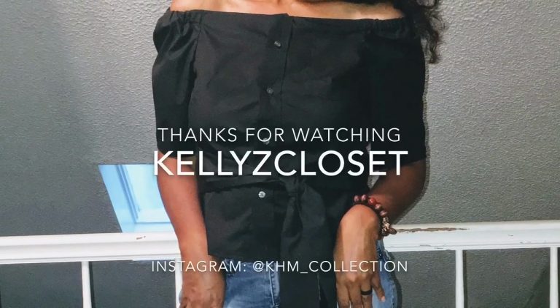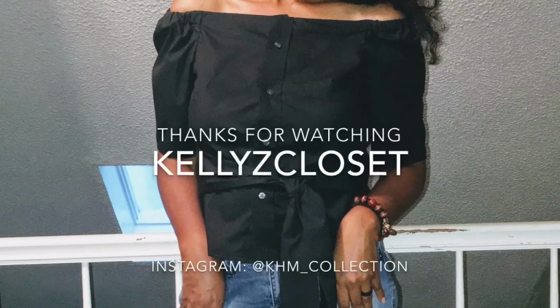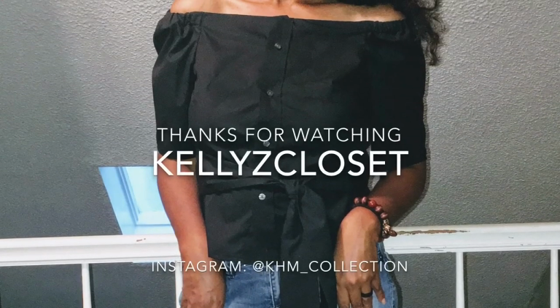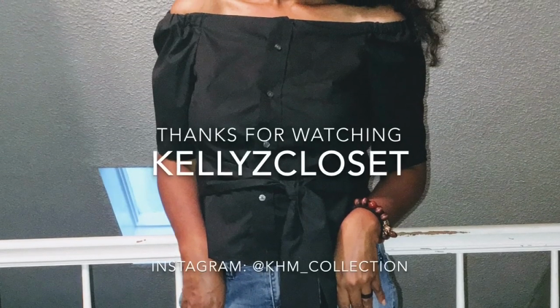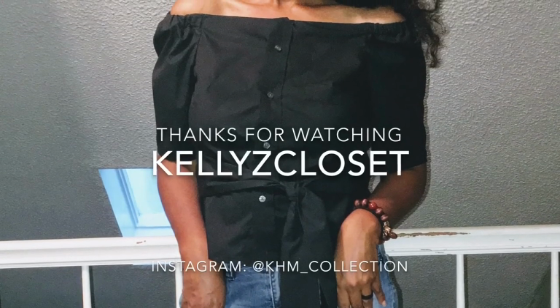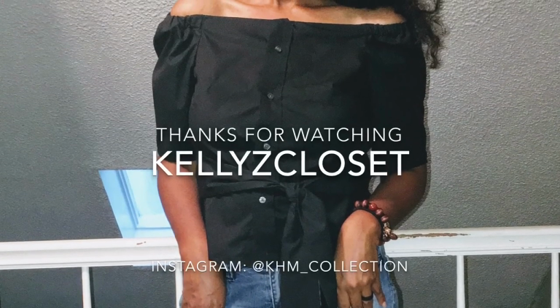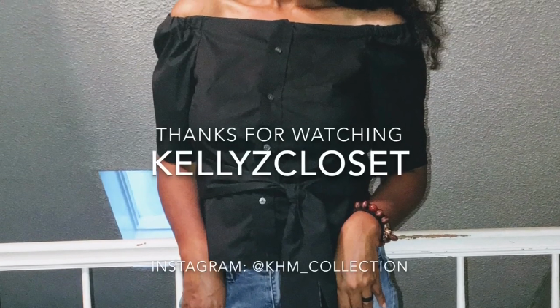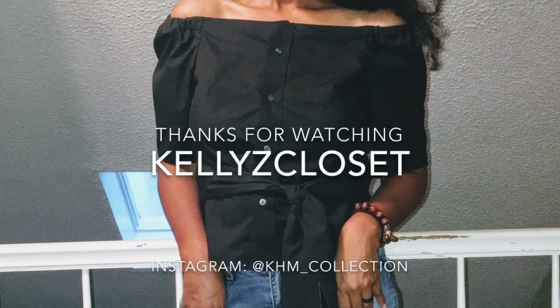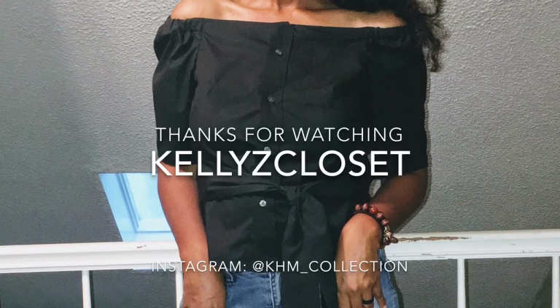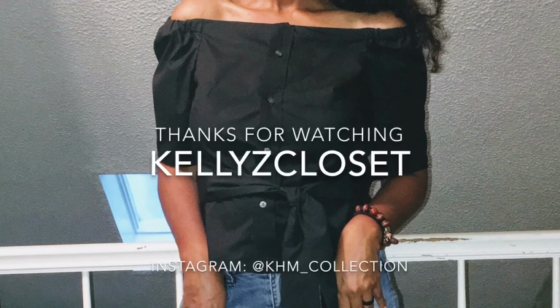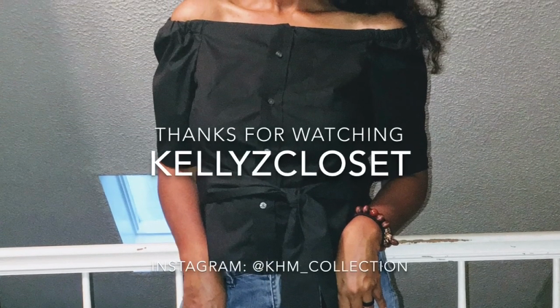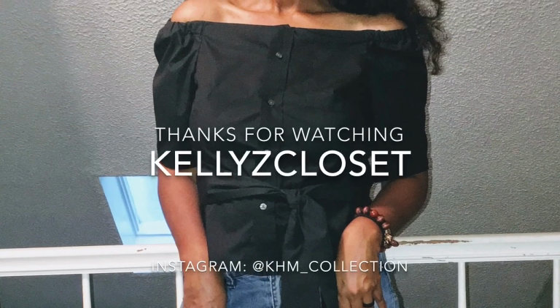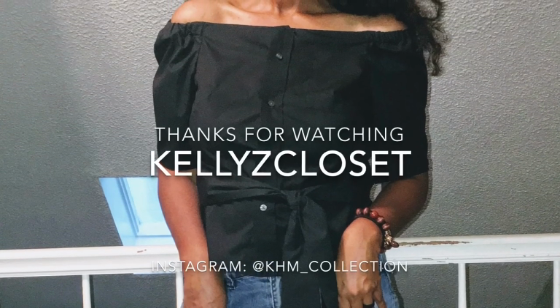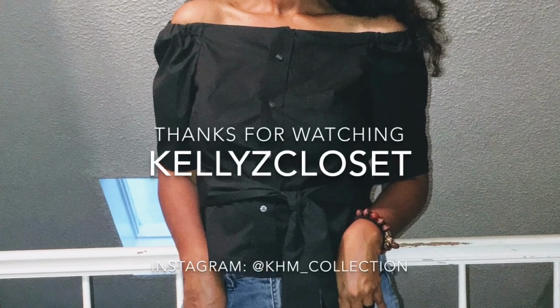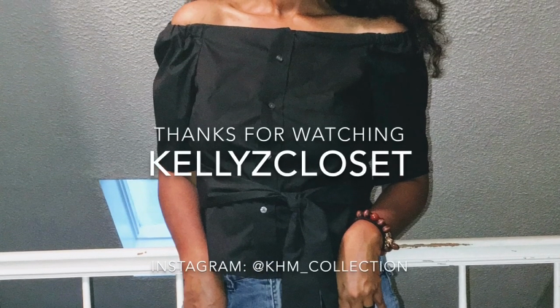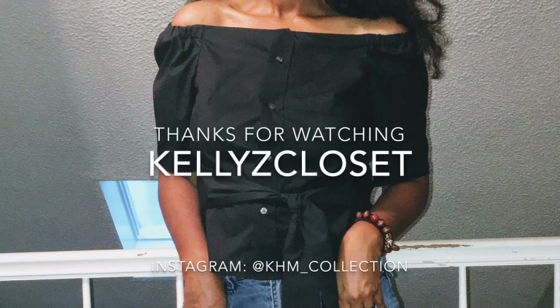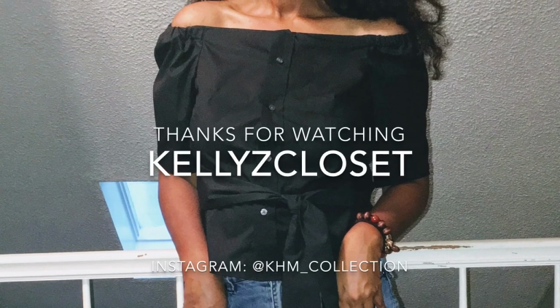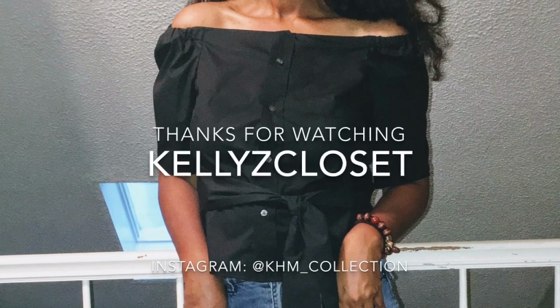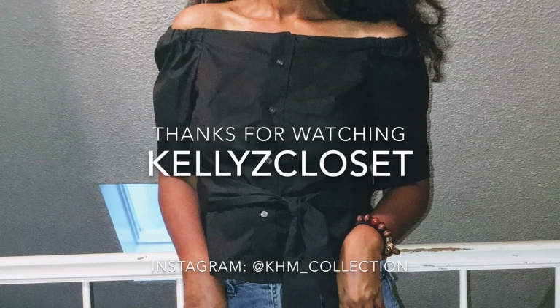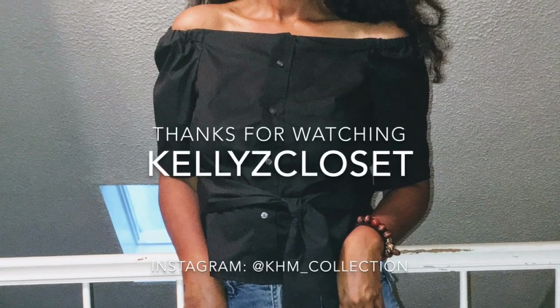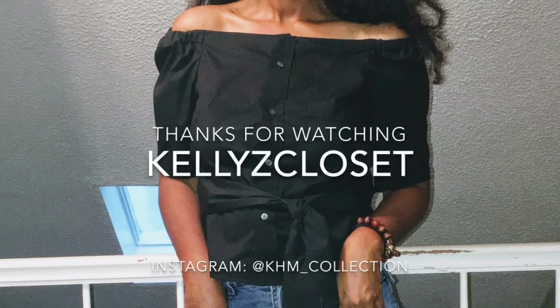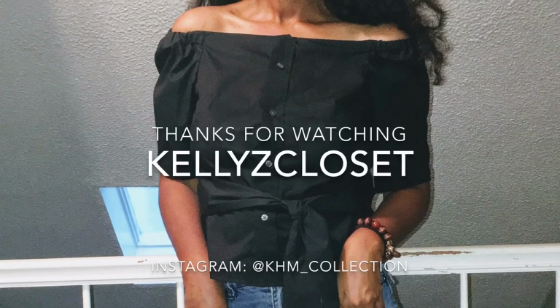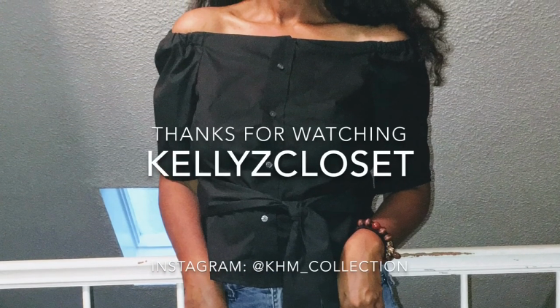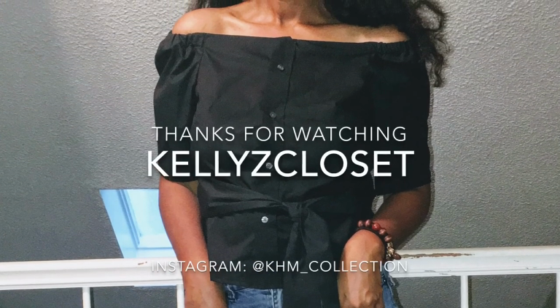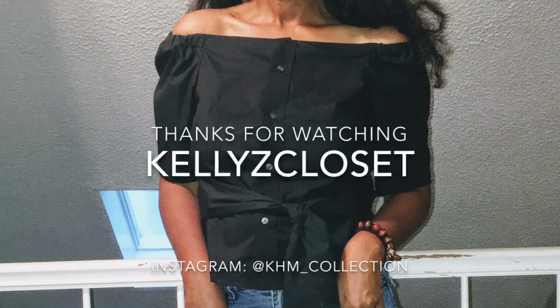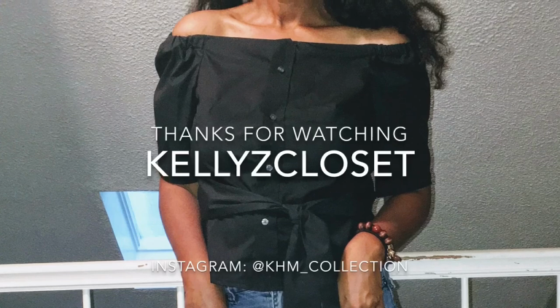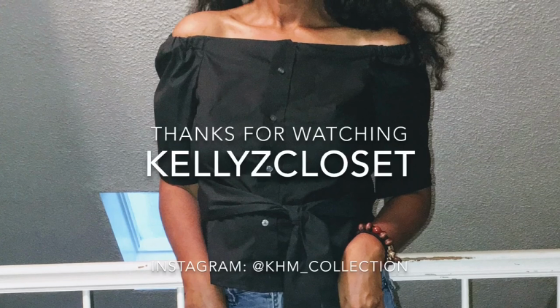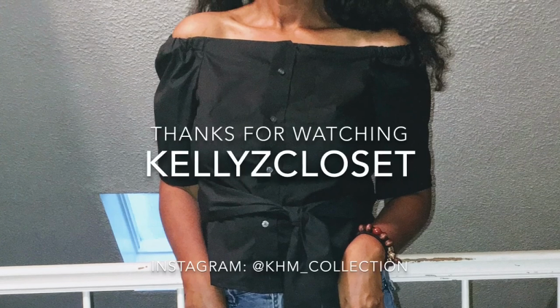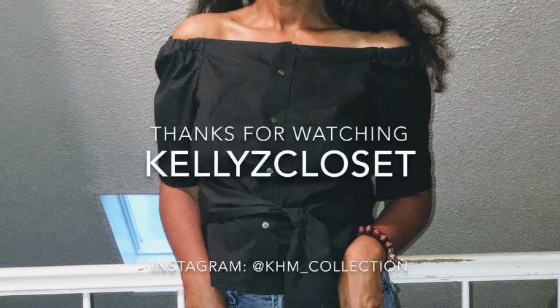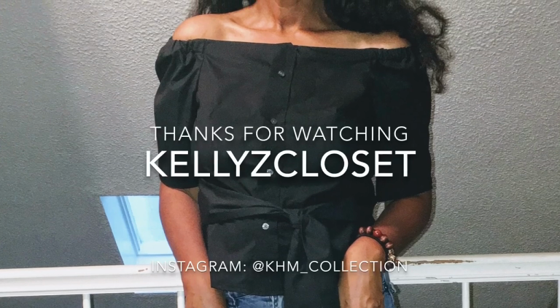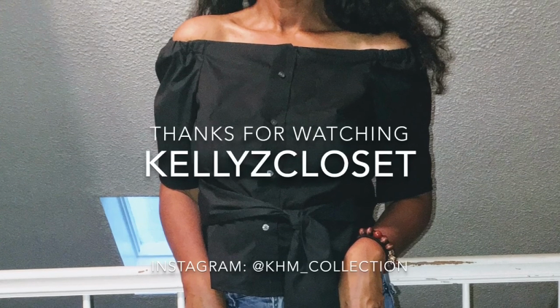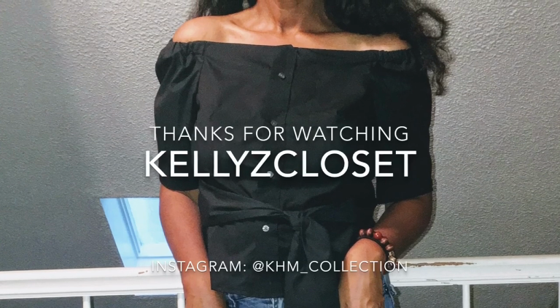Please subscribe and comment below, and come back for more videos.